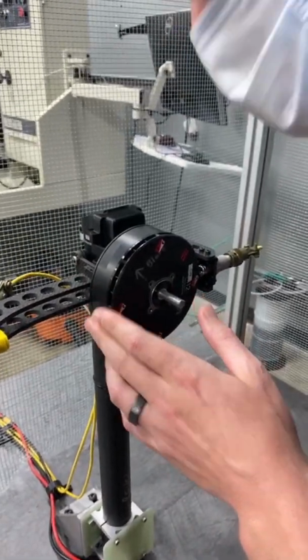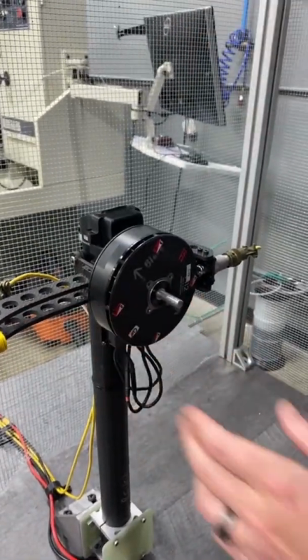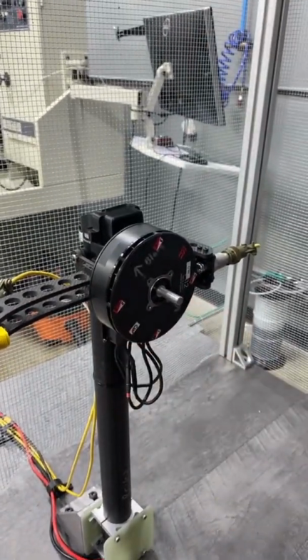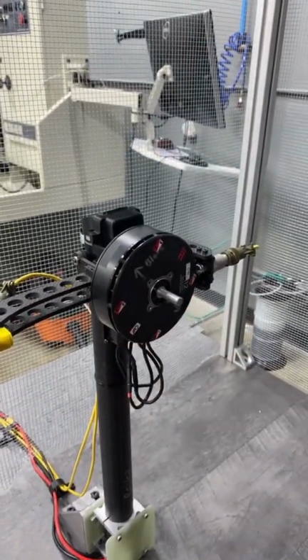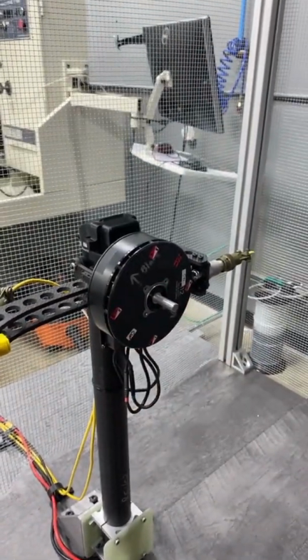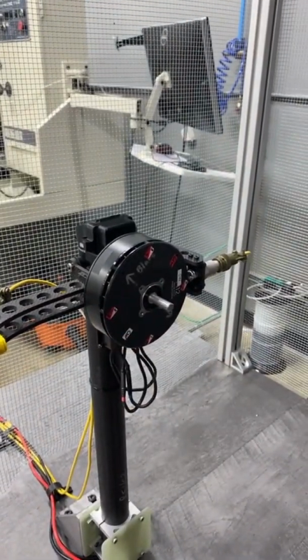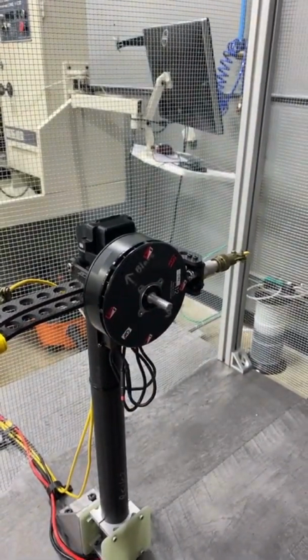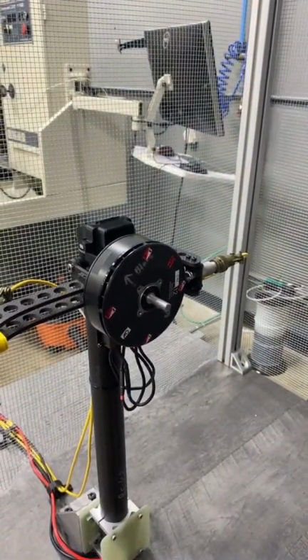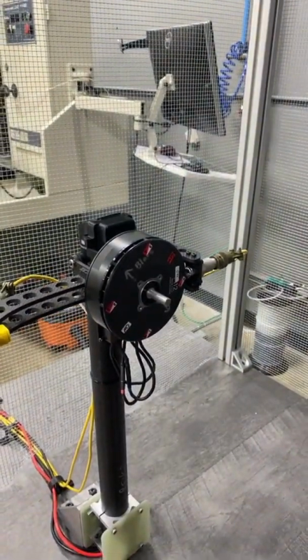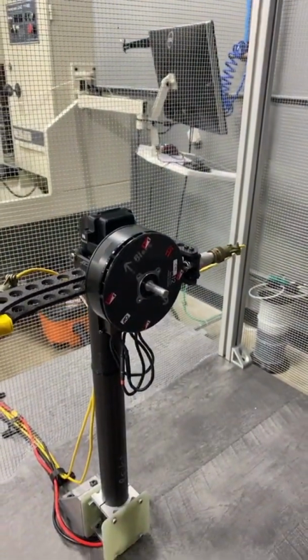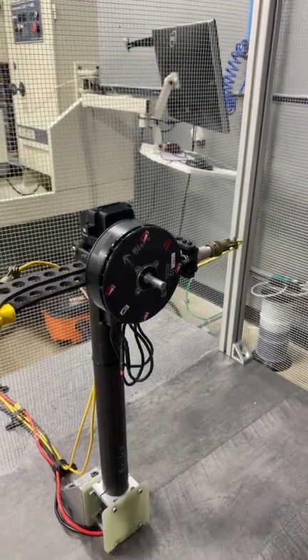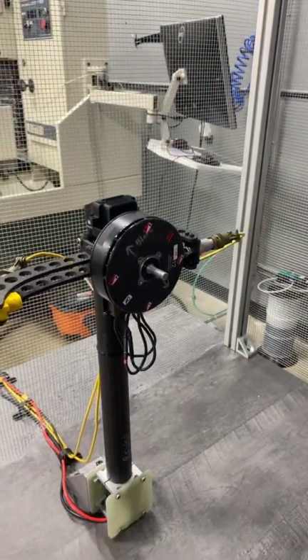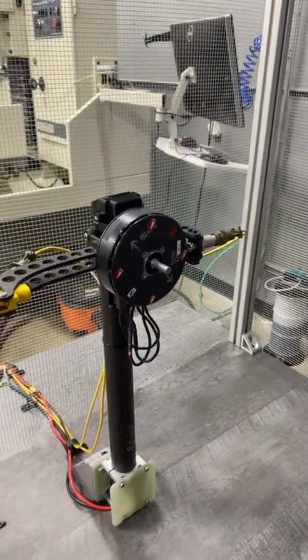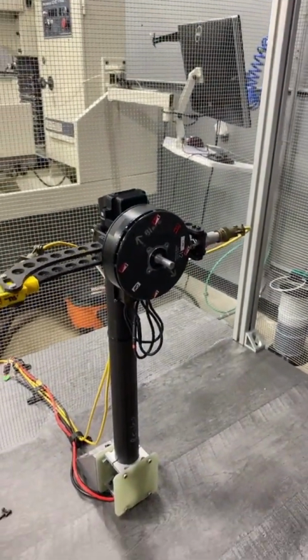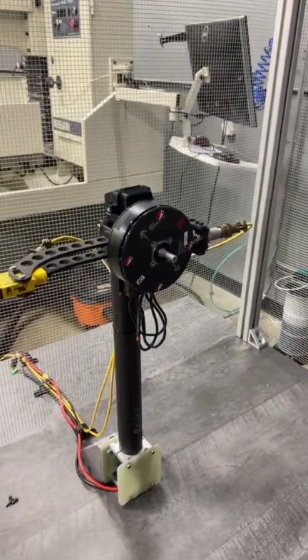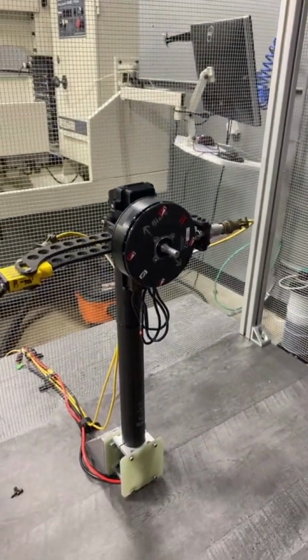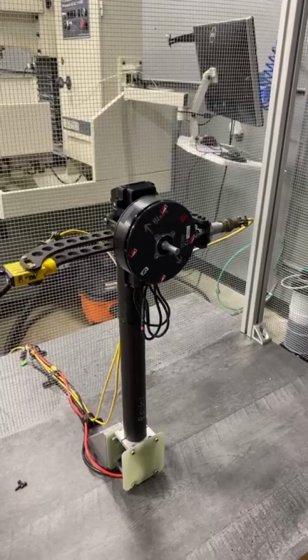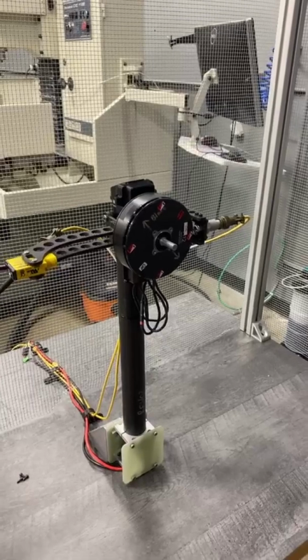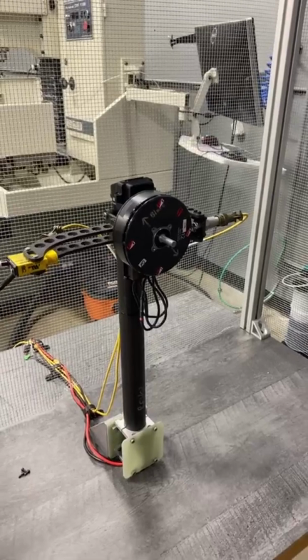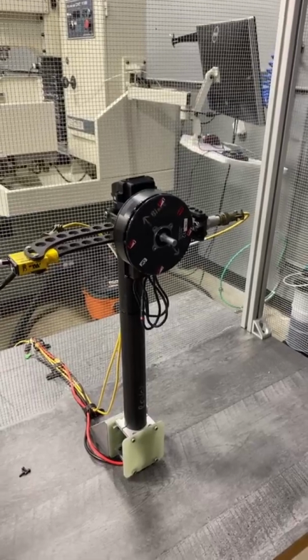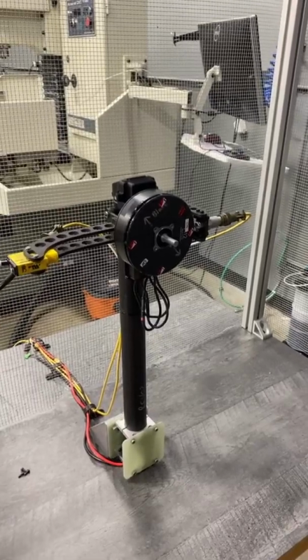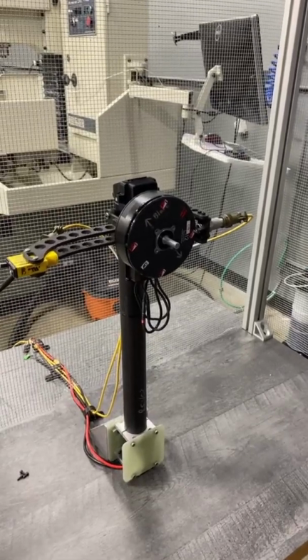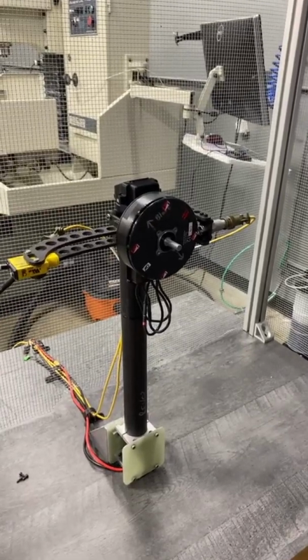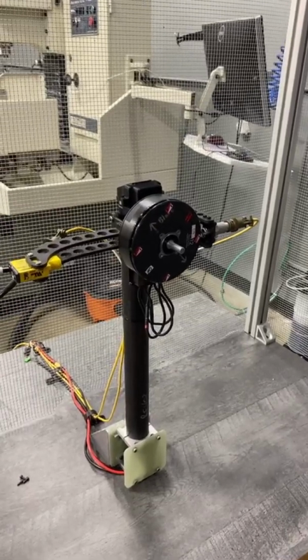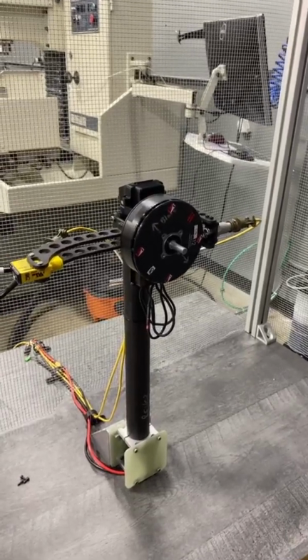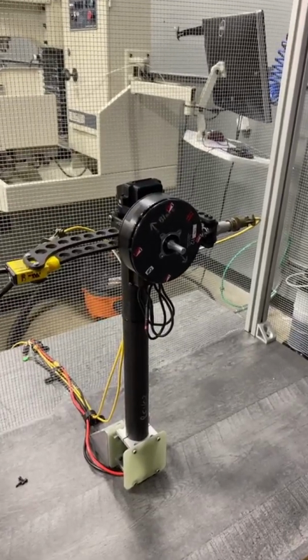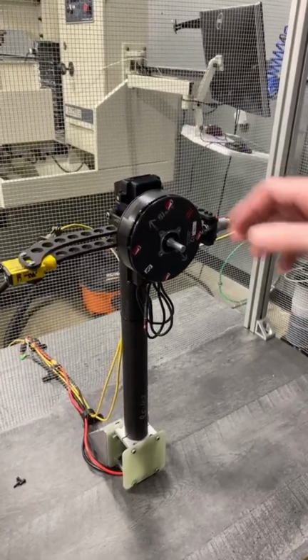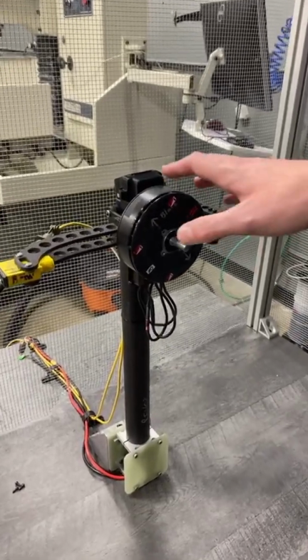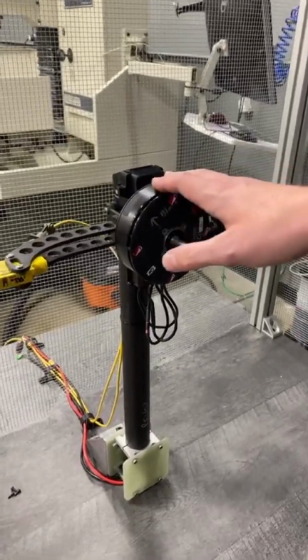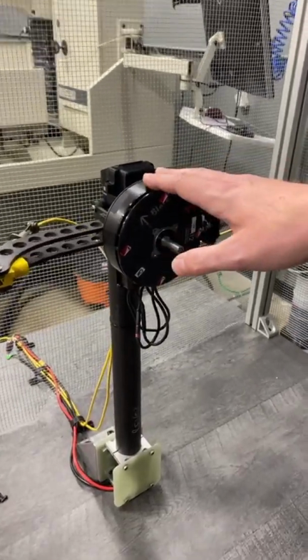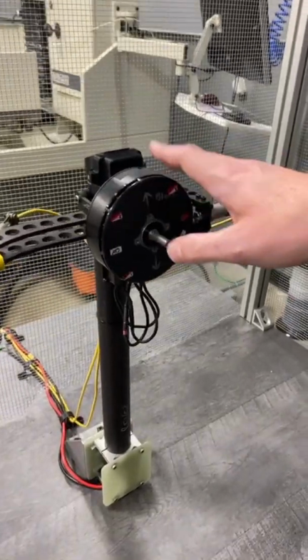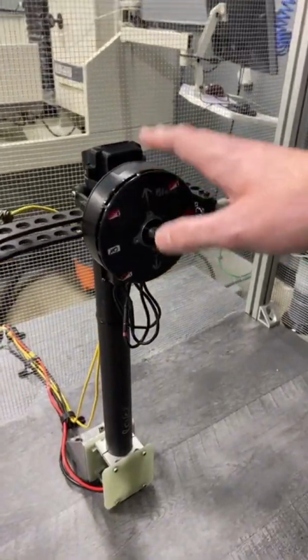We do this for every single prop and active blade assembly that ships out with Alta X.